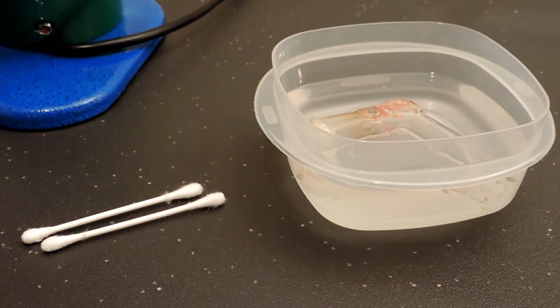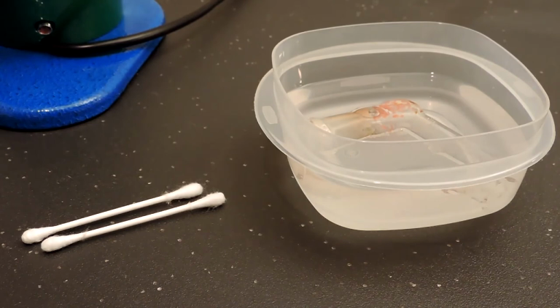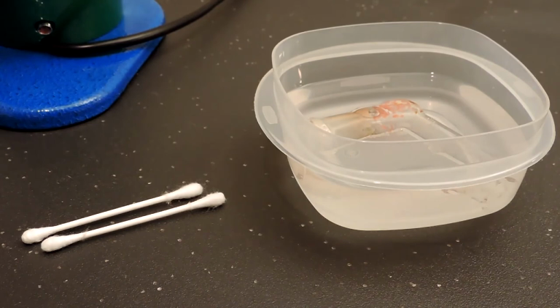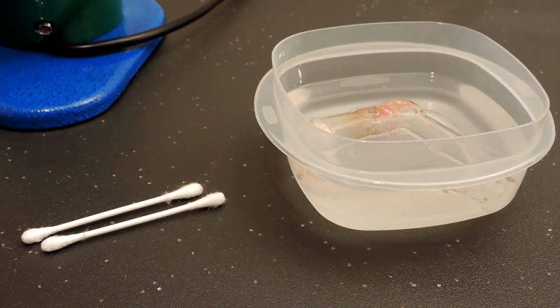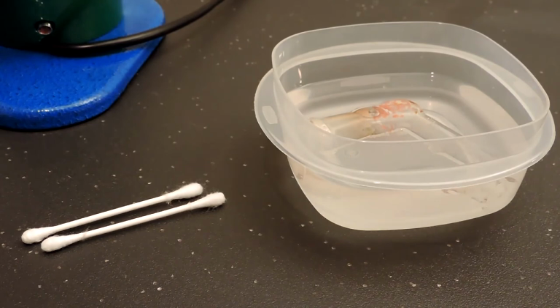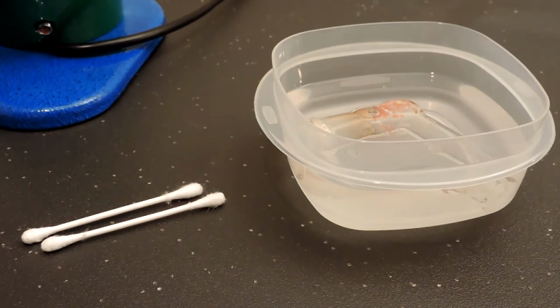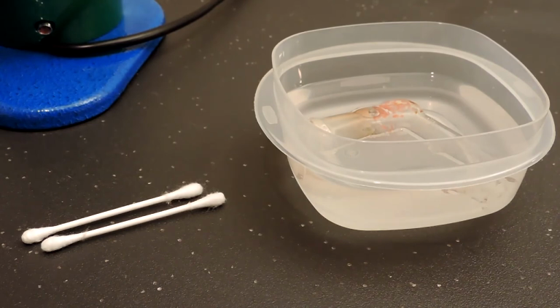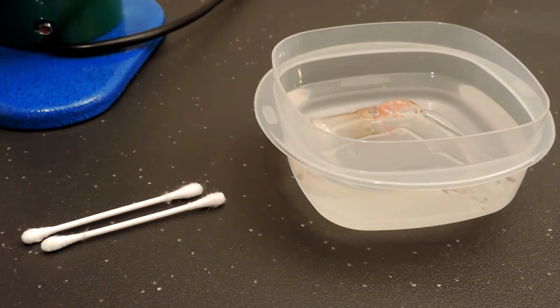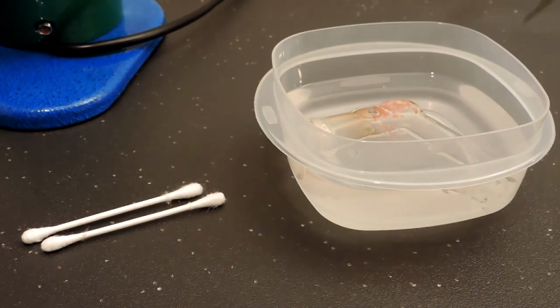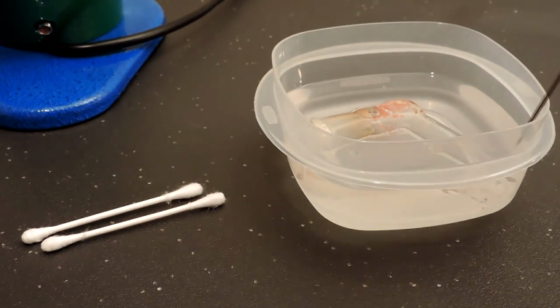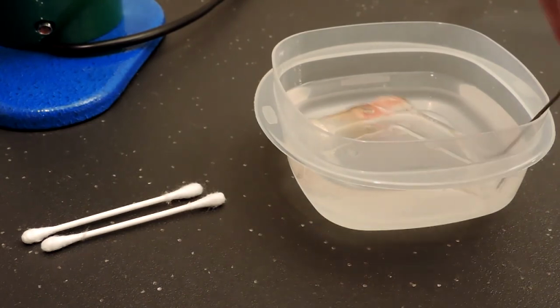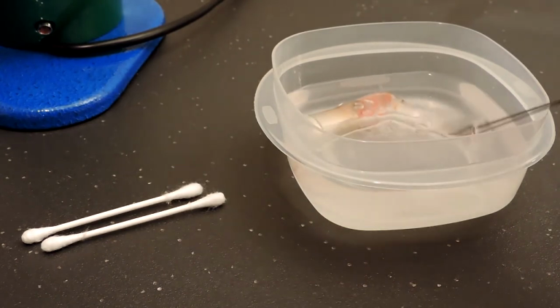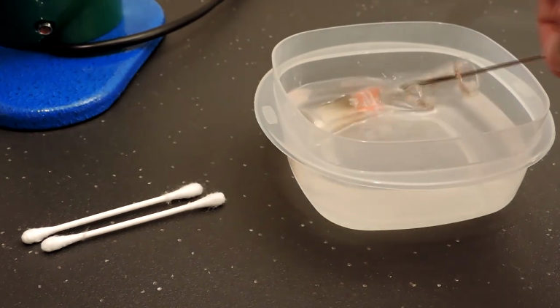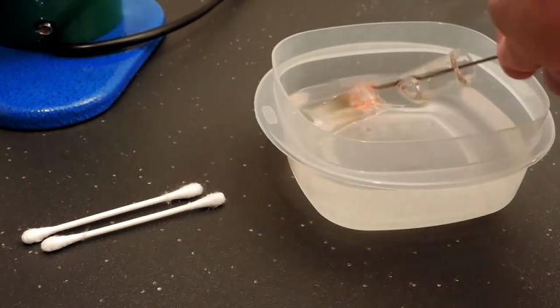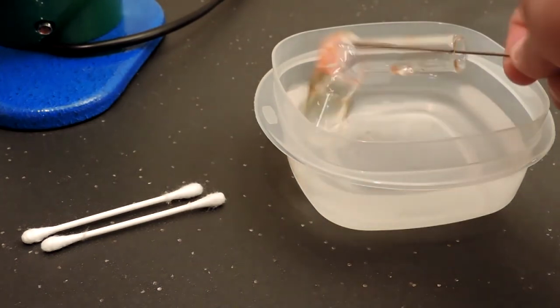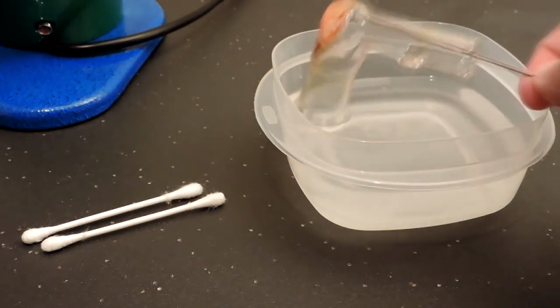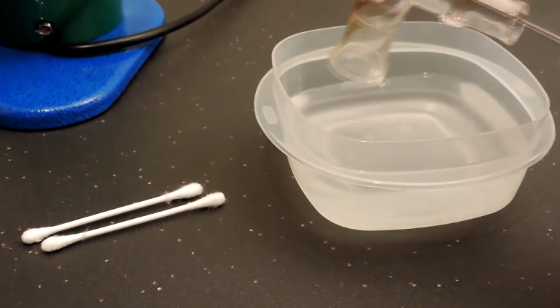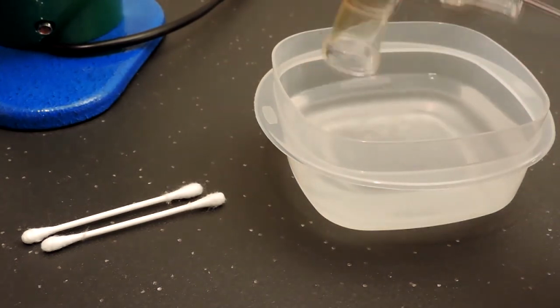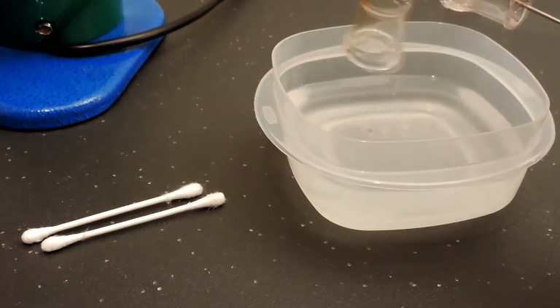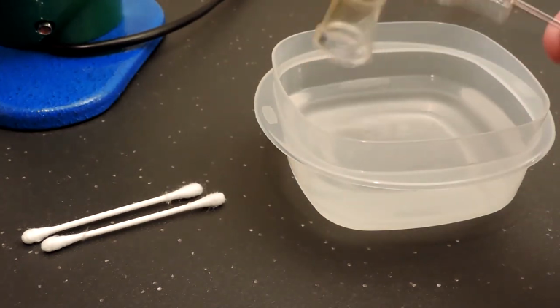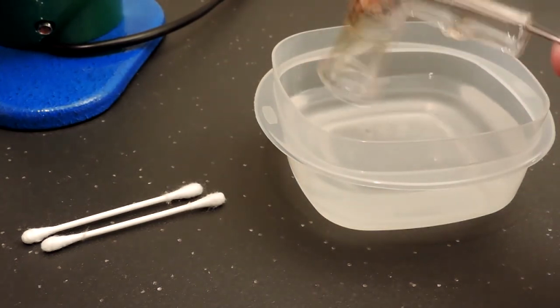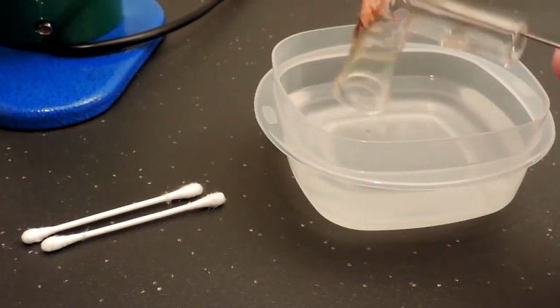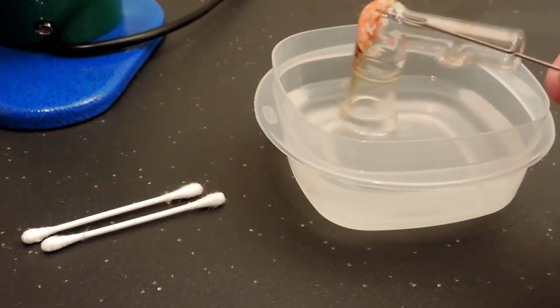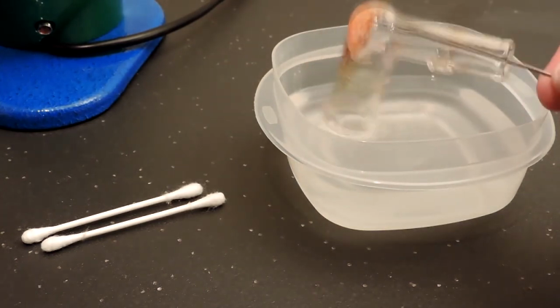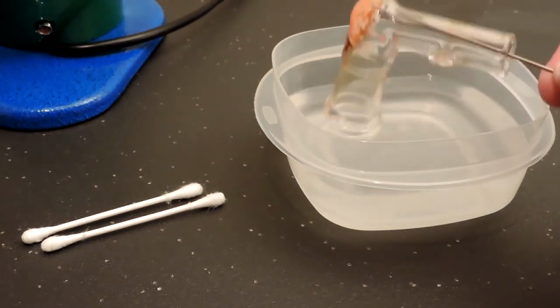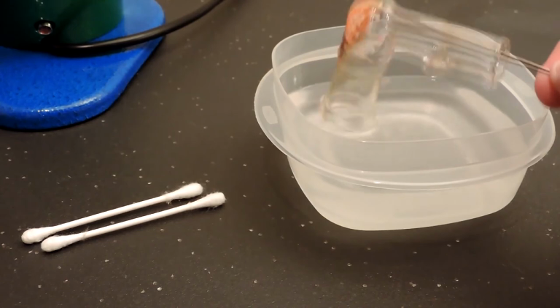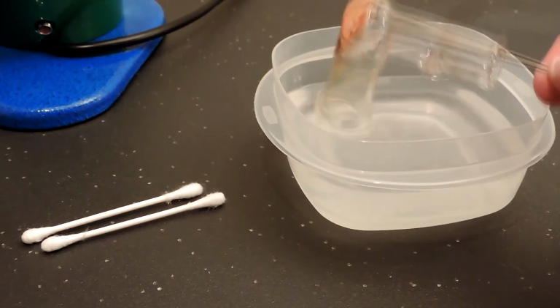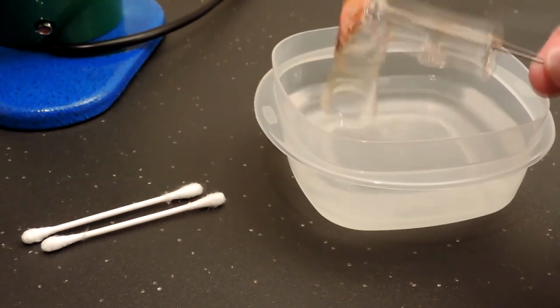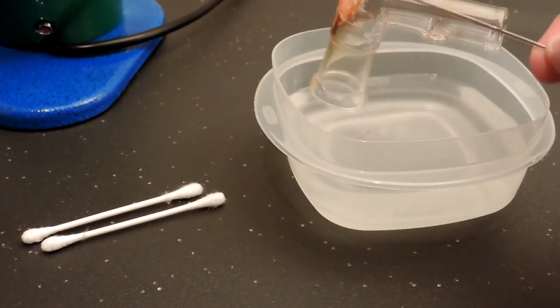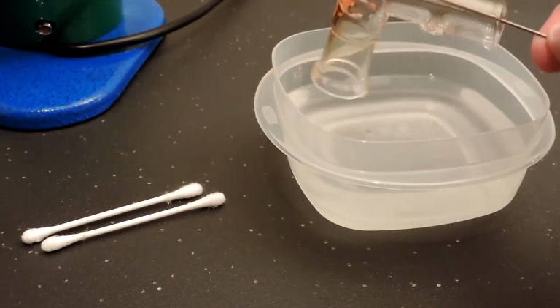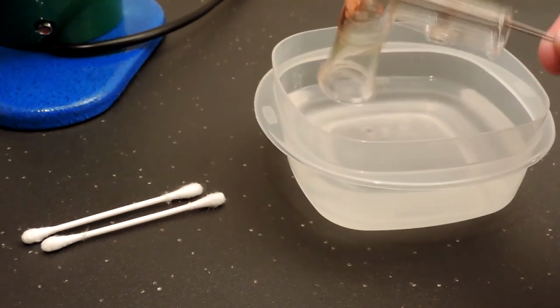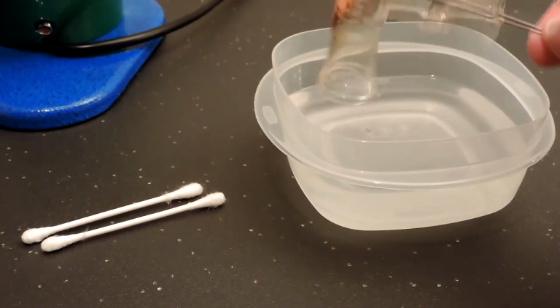I think the heater cover has been soaking long enough. Let's go ahead and pull that out and then just take a q-tip and give it a quick cleaning.